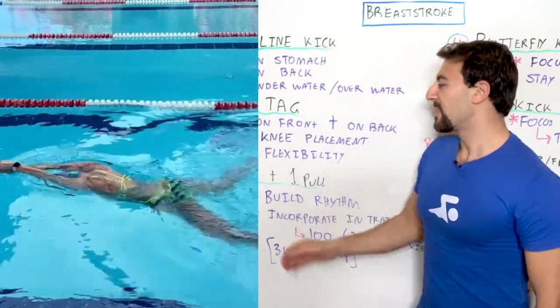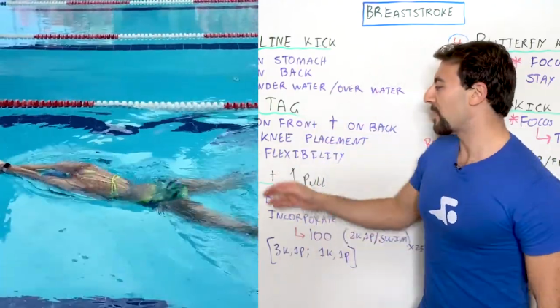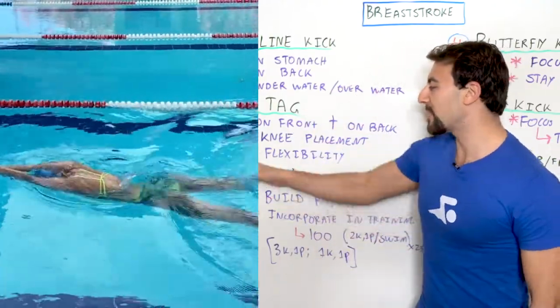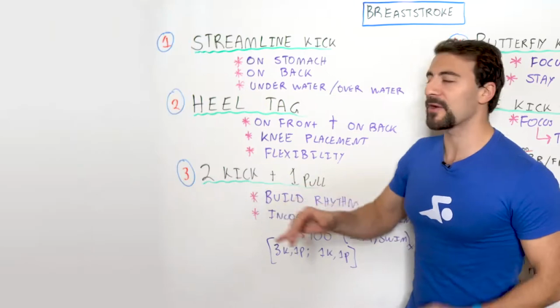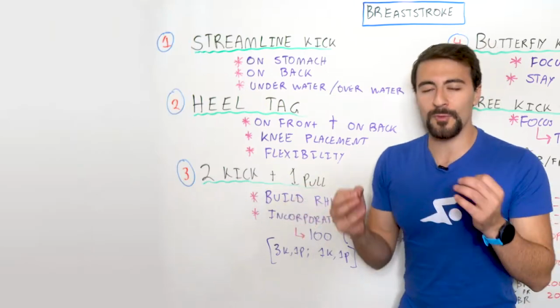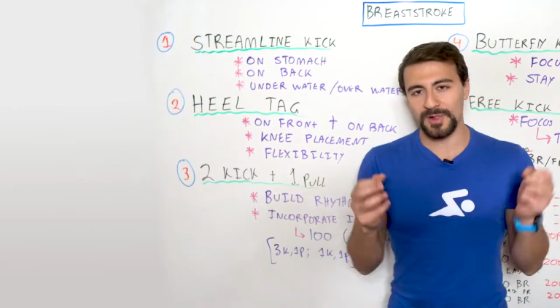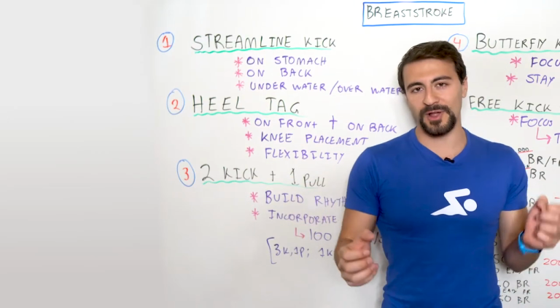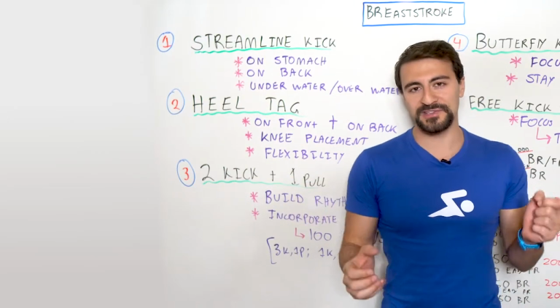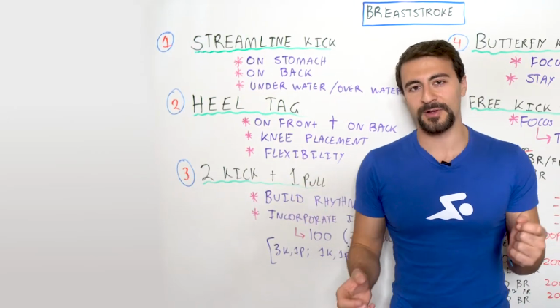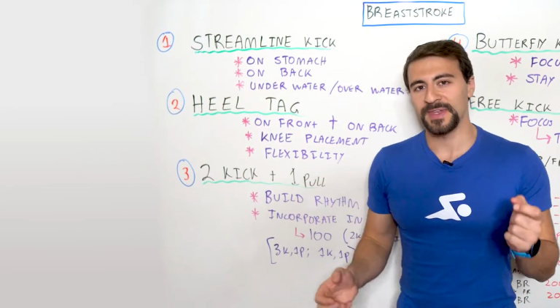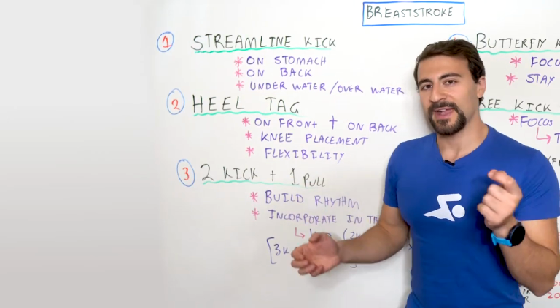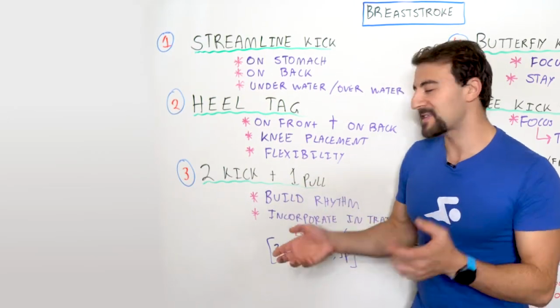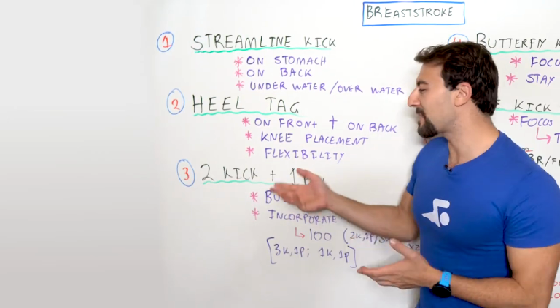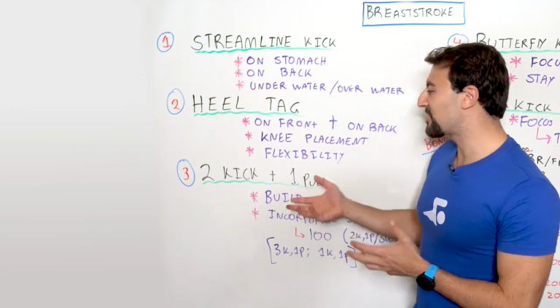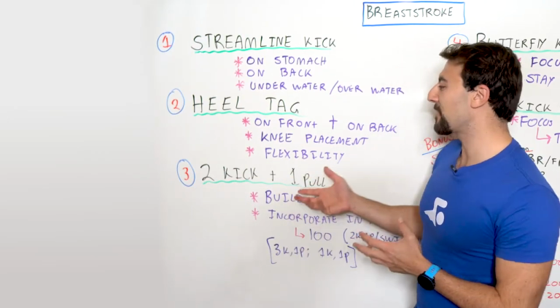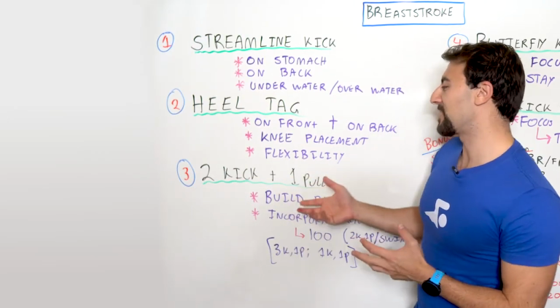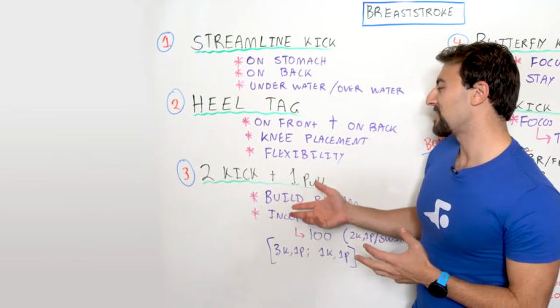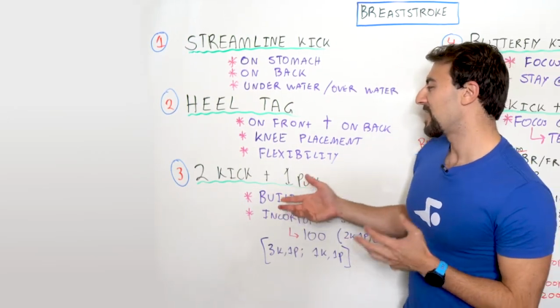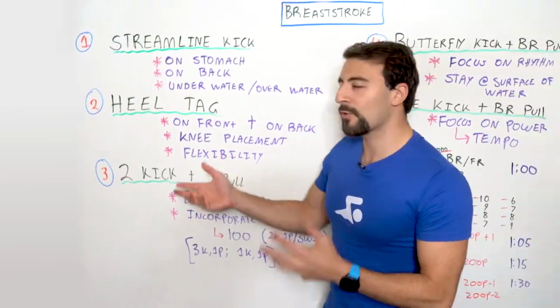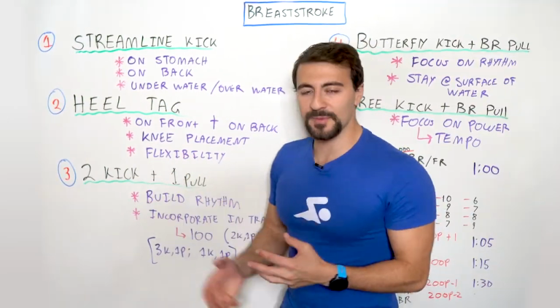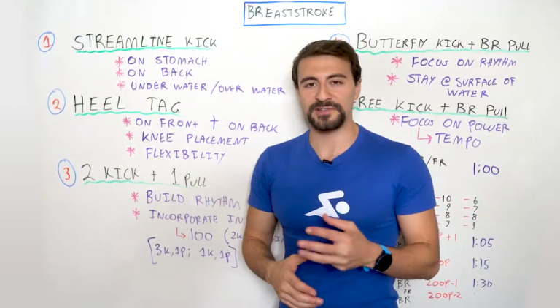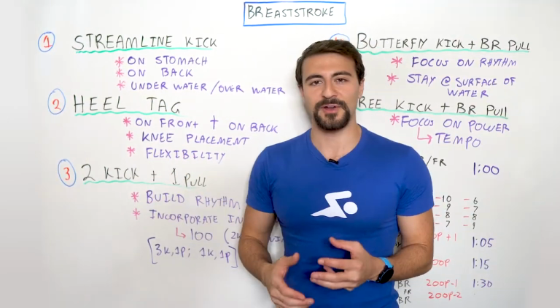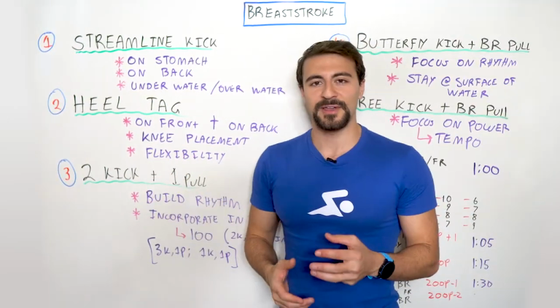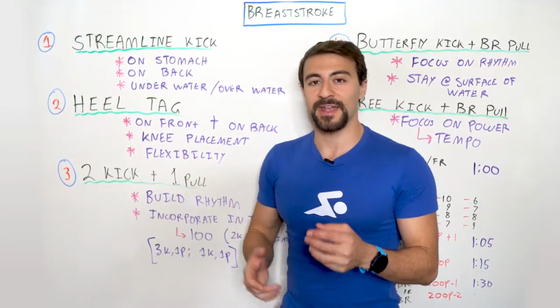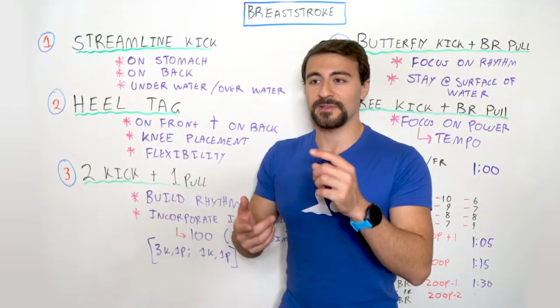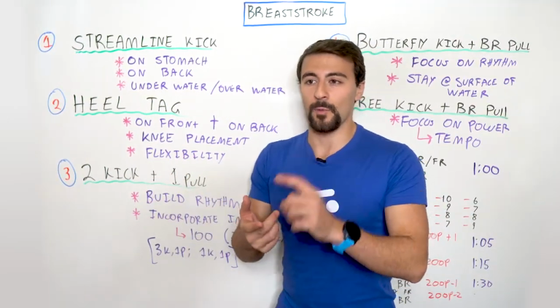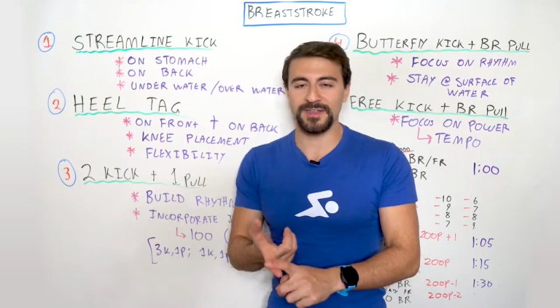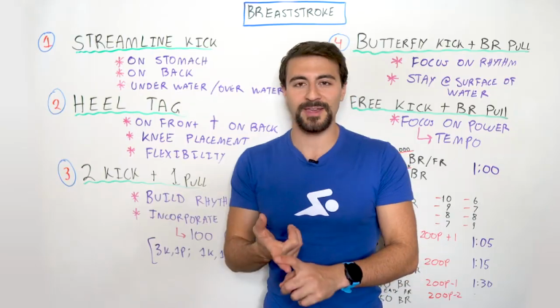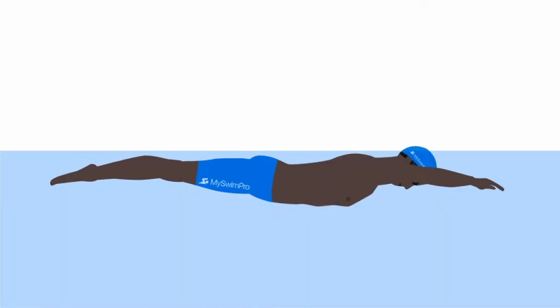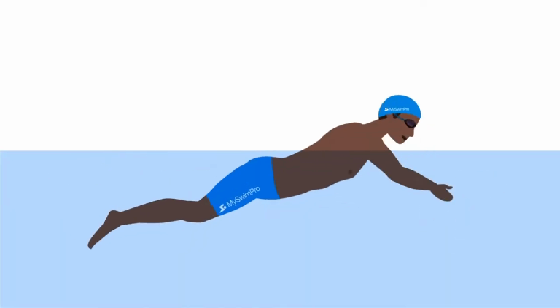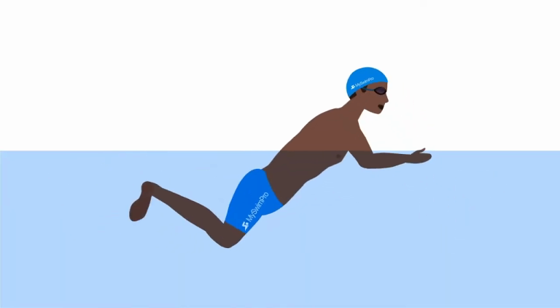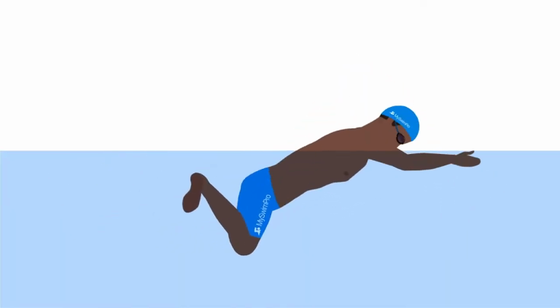Now if you think about normal breaststroke, it's not that much different than this. In normal breaststroke, it's one kick, one pull.